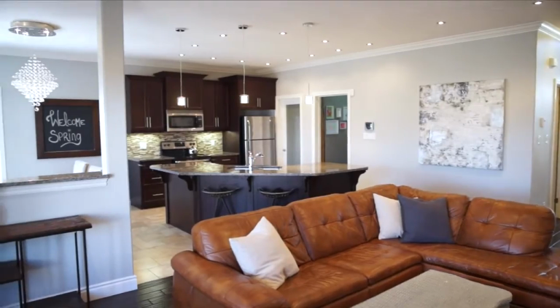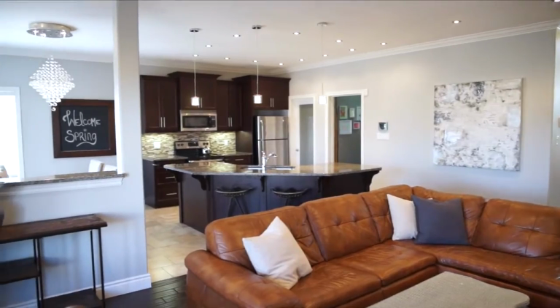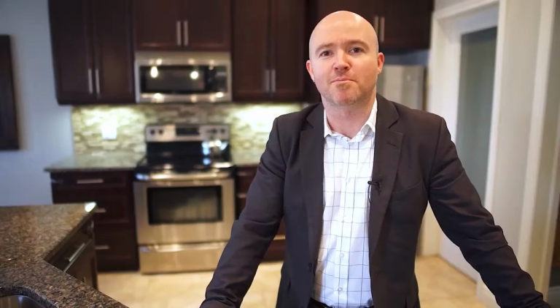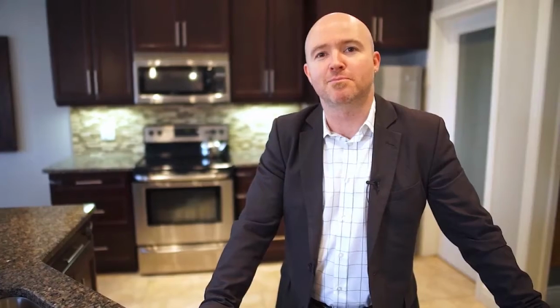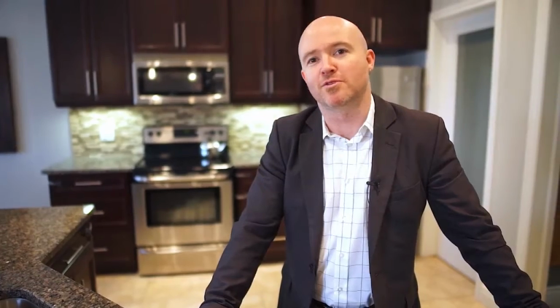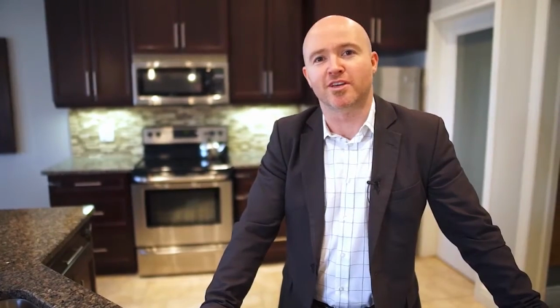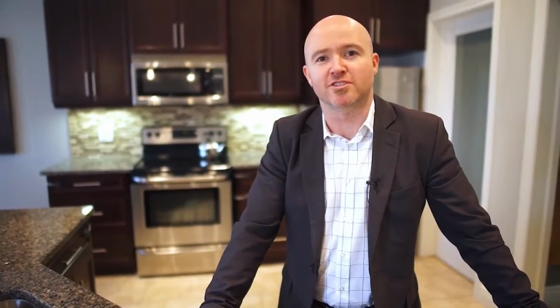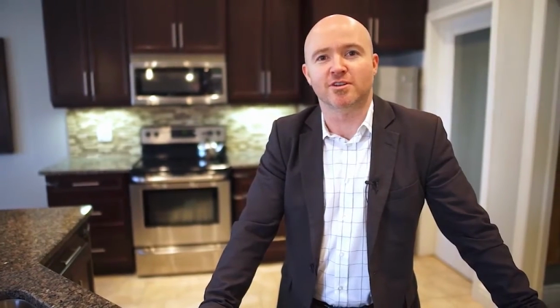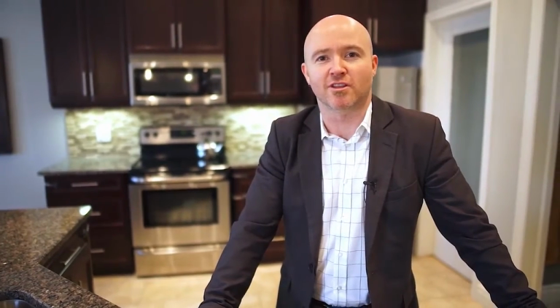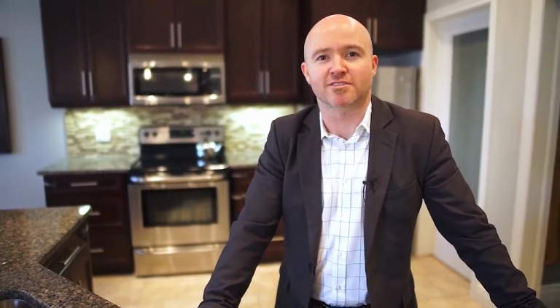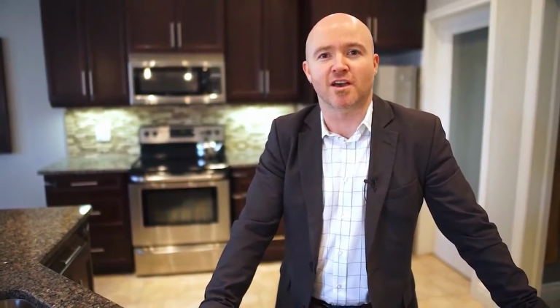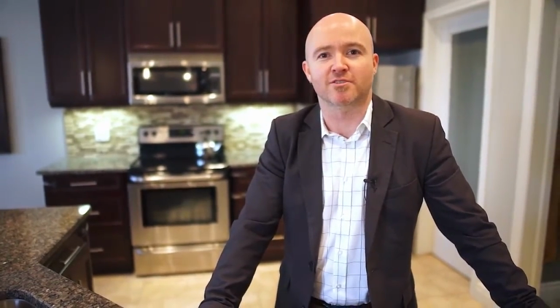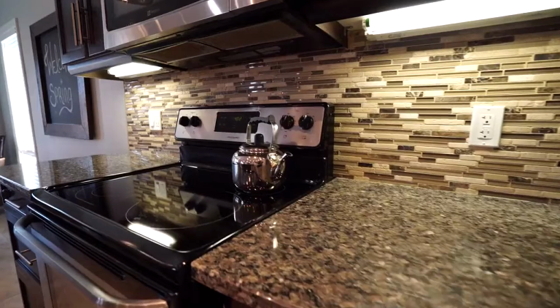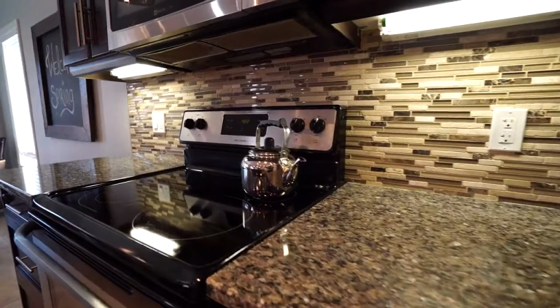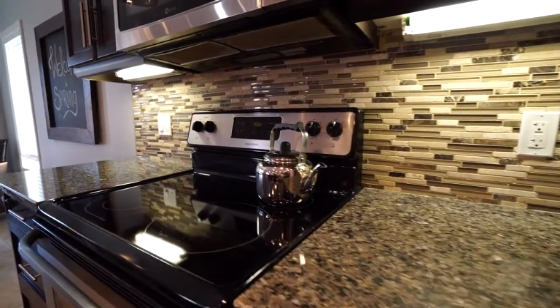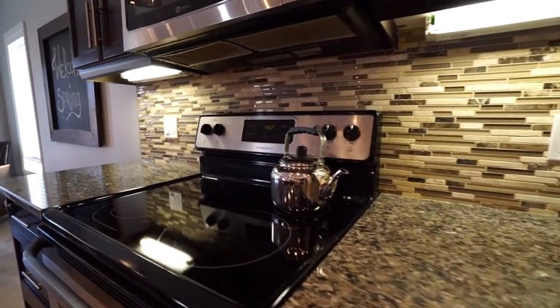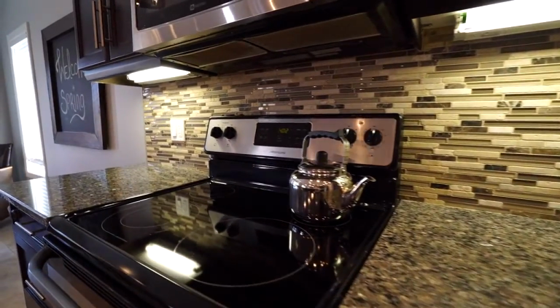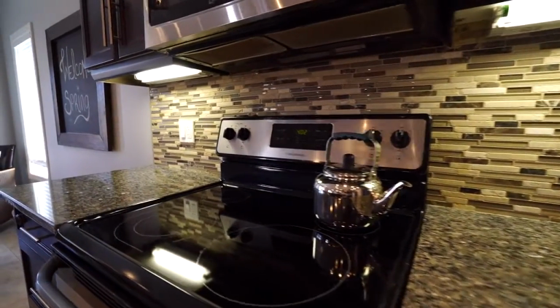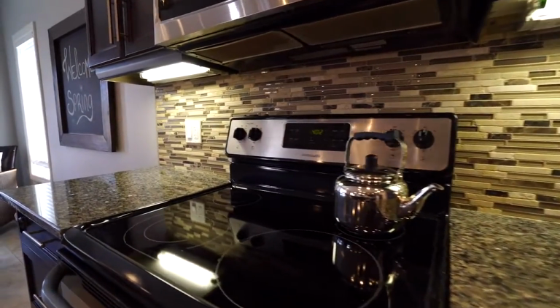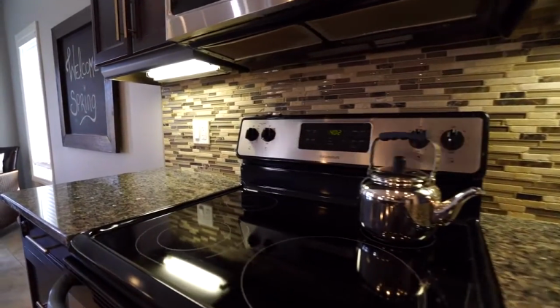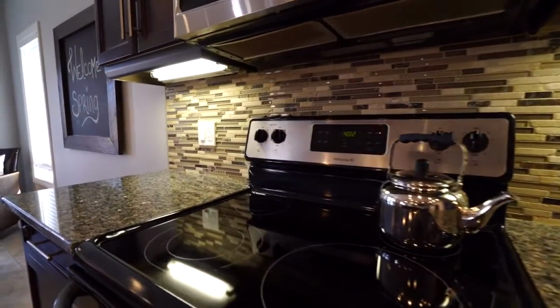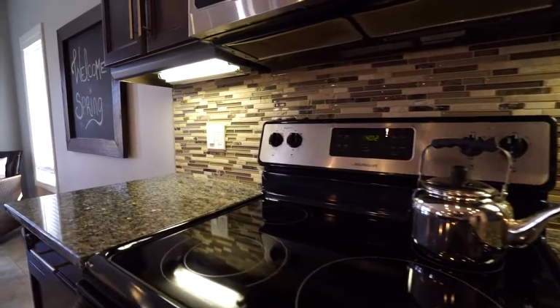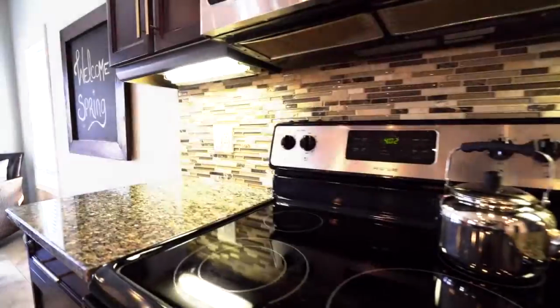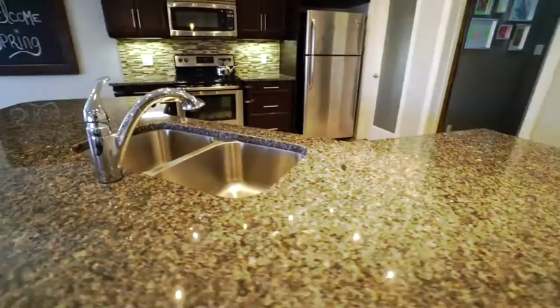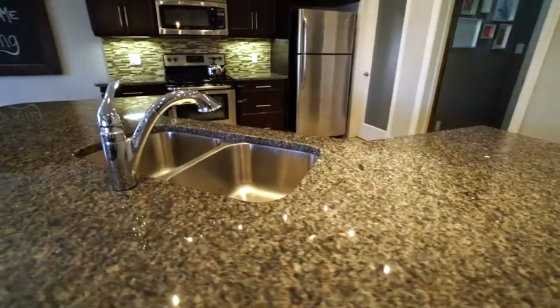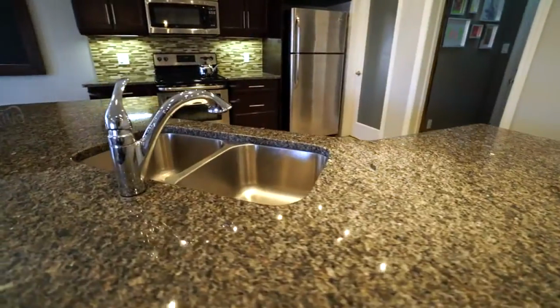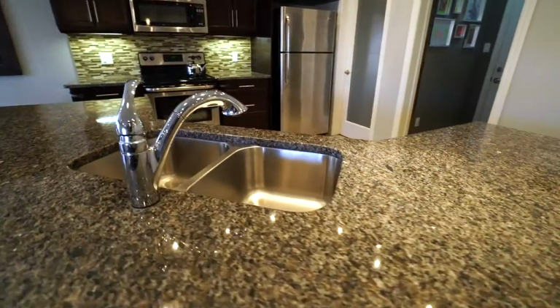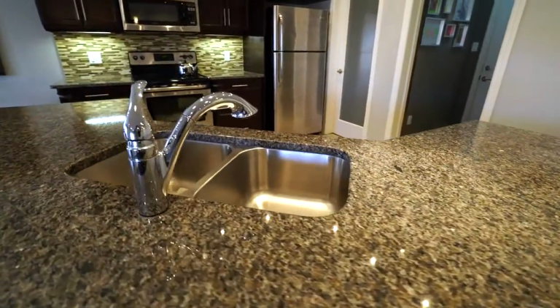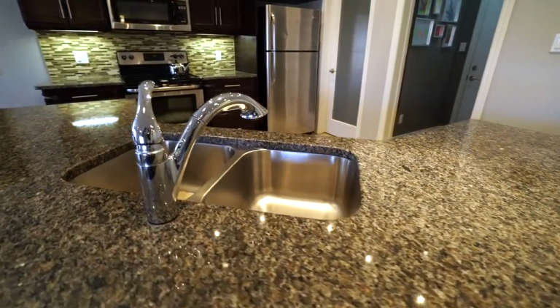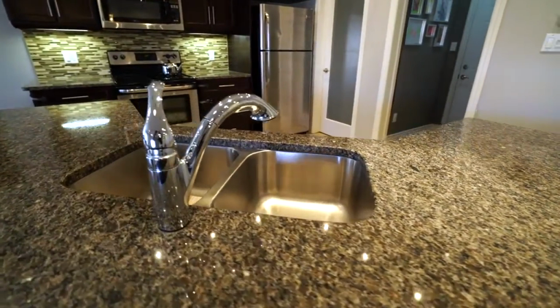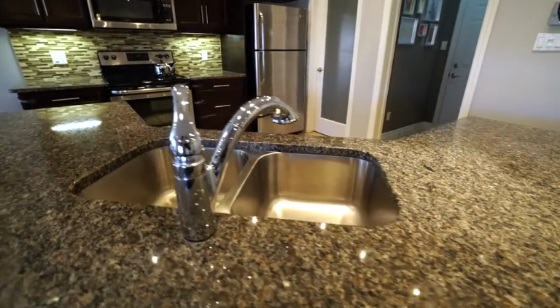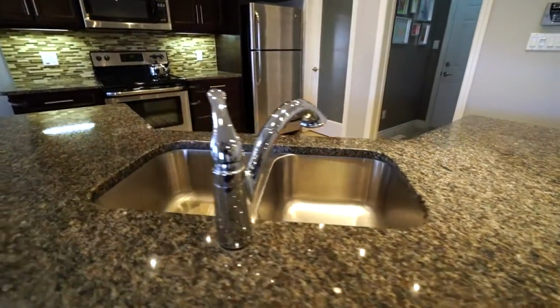We've got a big beautiful kitchen here with lots of counter space, granite countertops, a big beautiful island — great for entertaining.